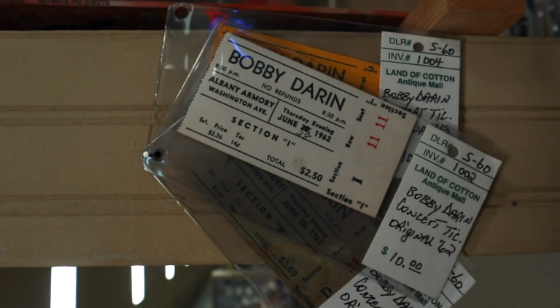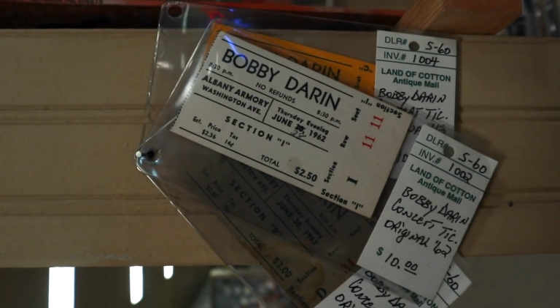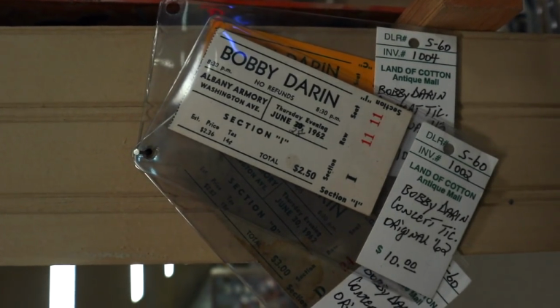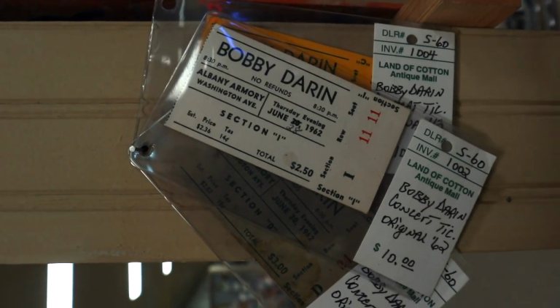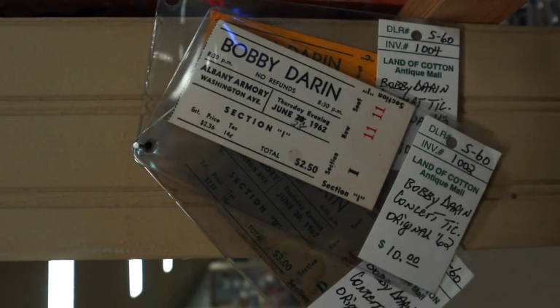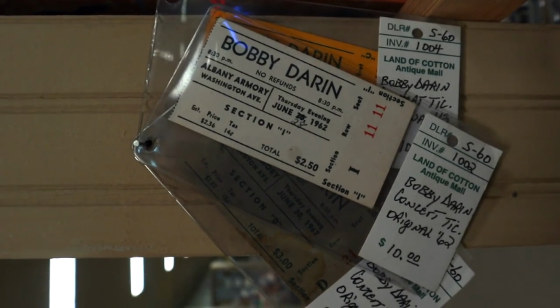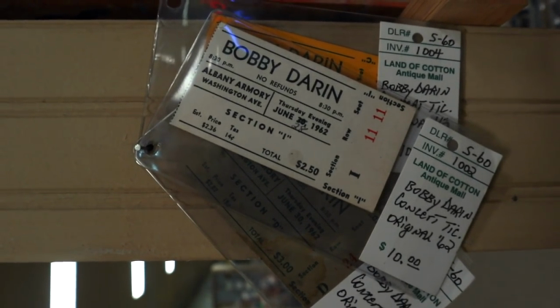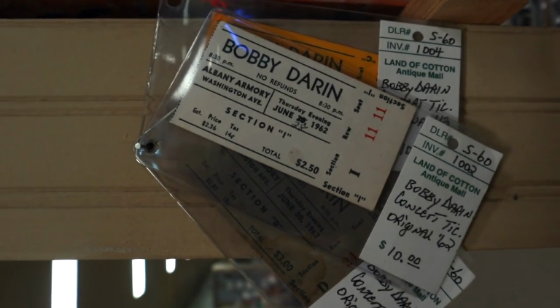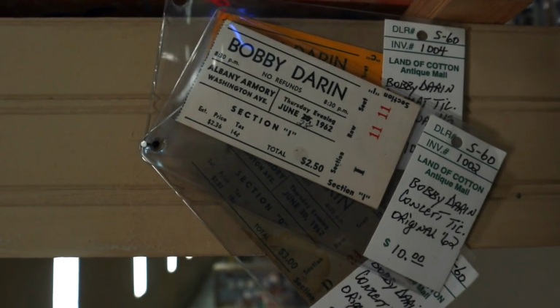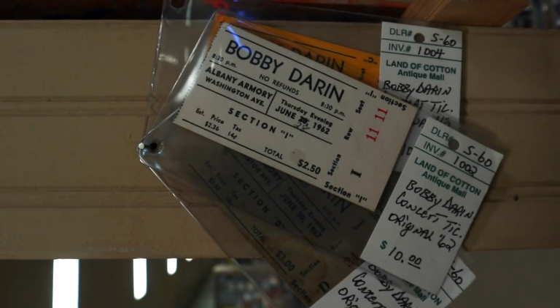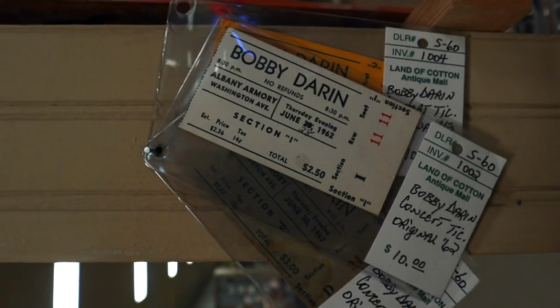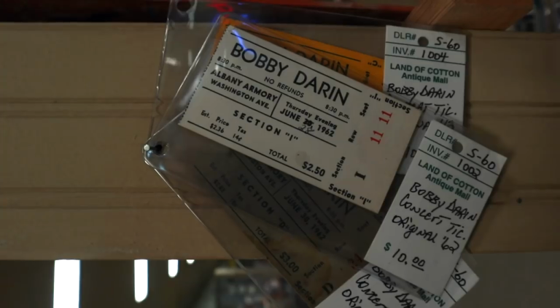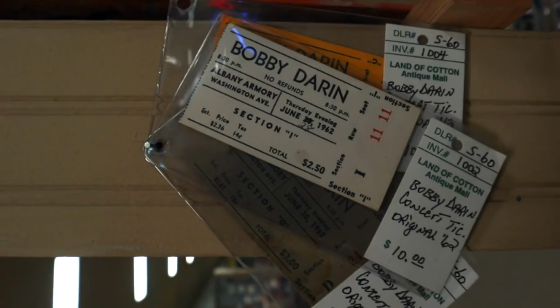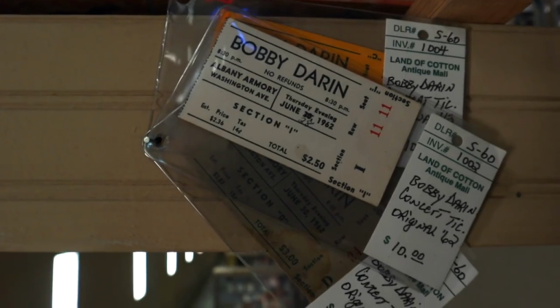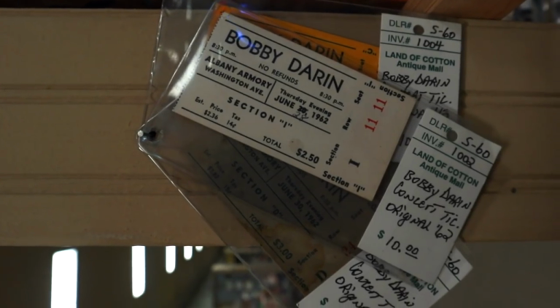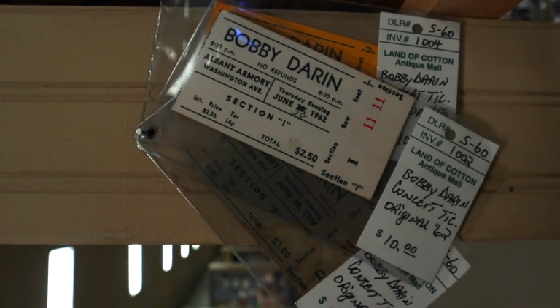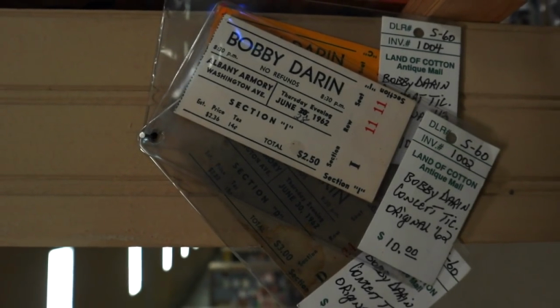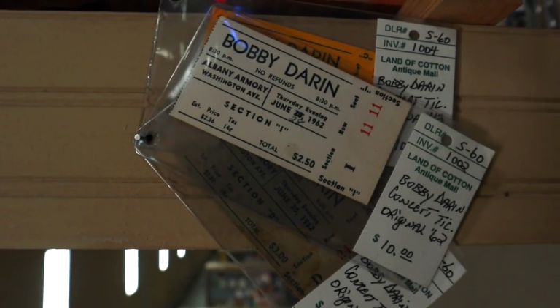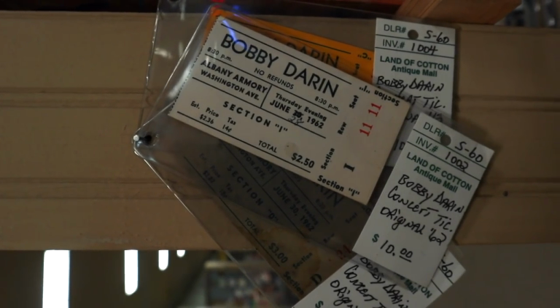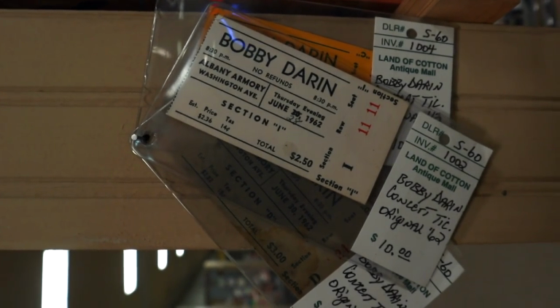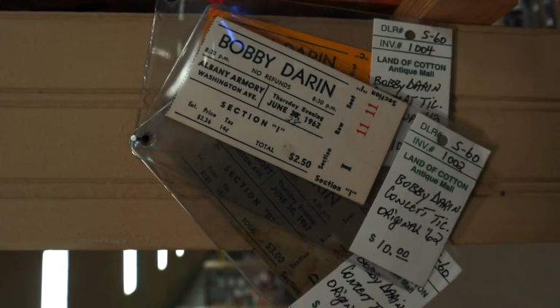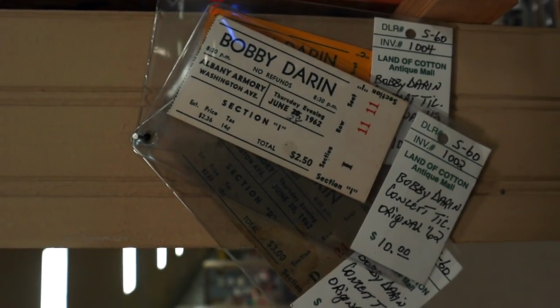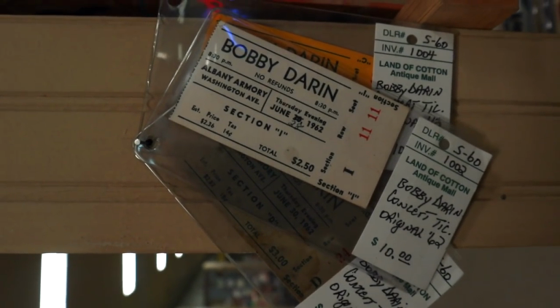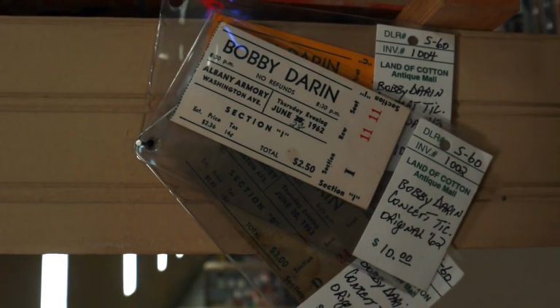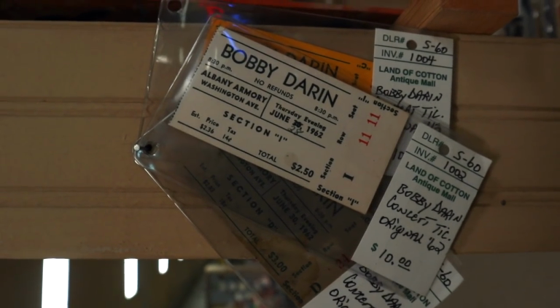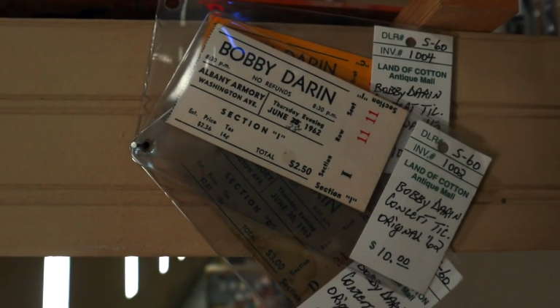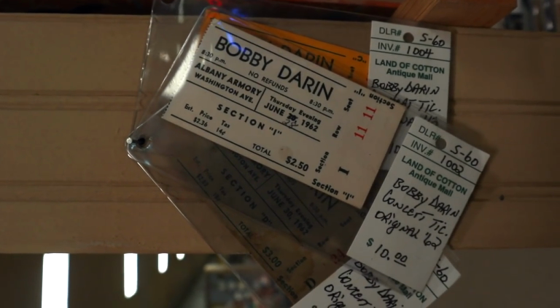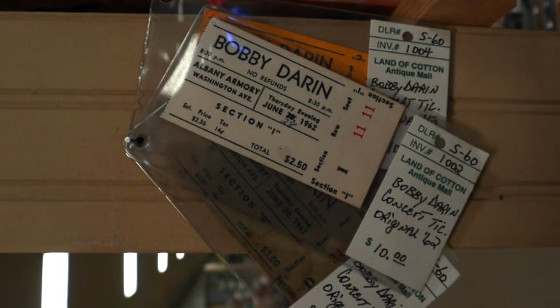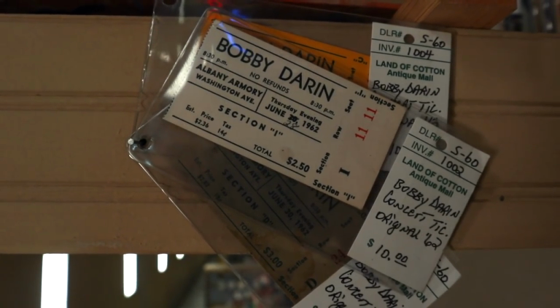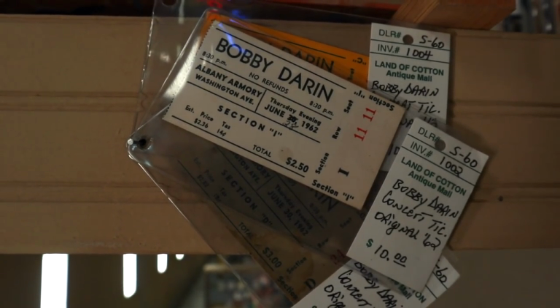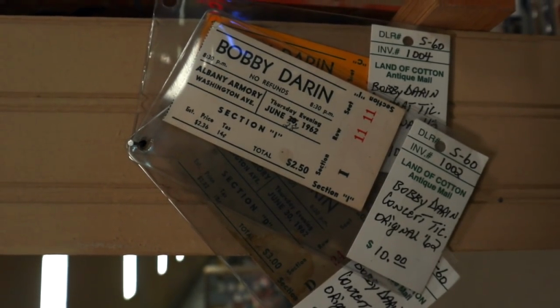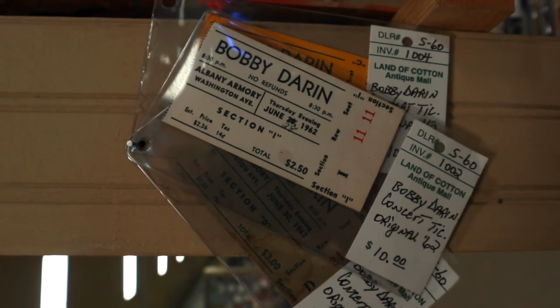Unfortunately, it's too late to go see Bobby Darin live. I would have liked to. I always liked his voice.